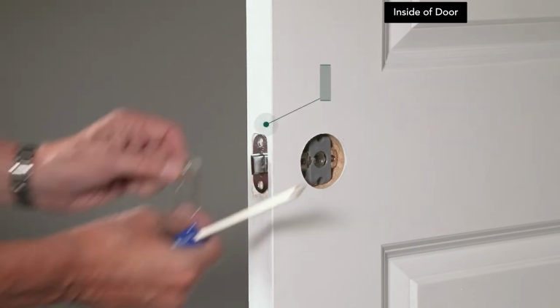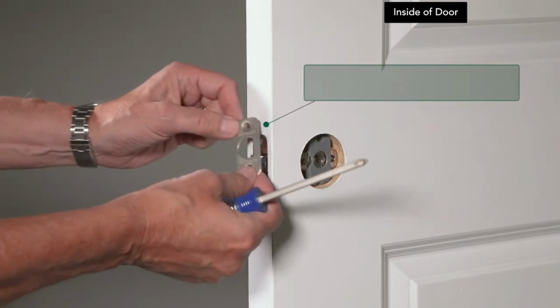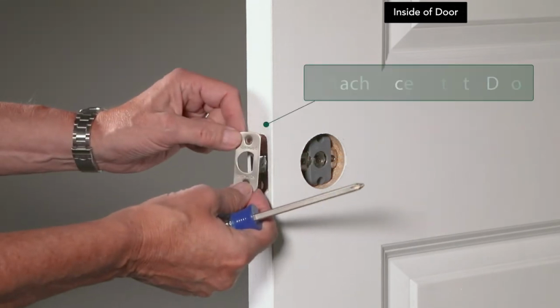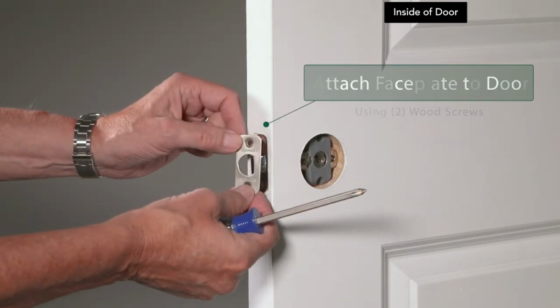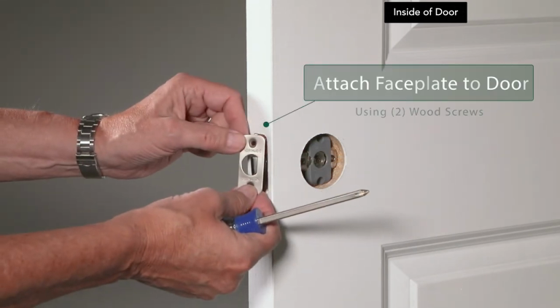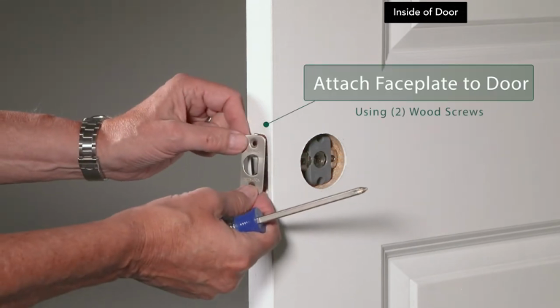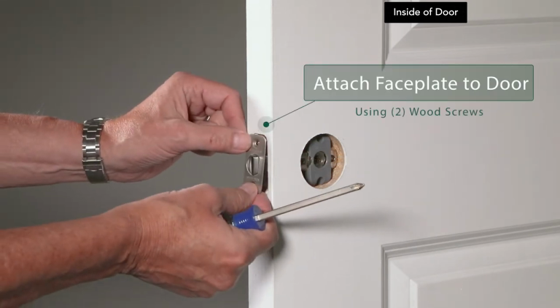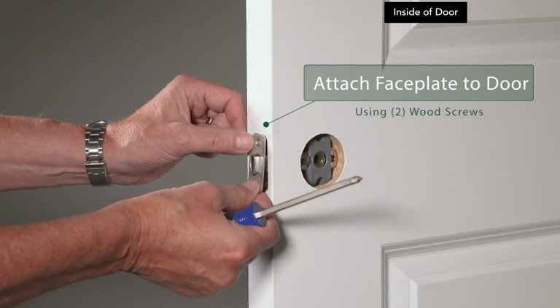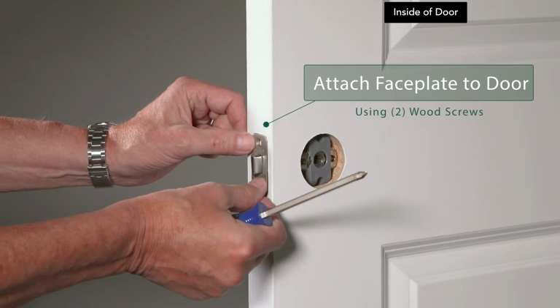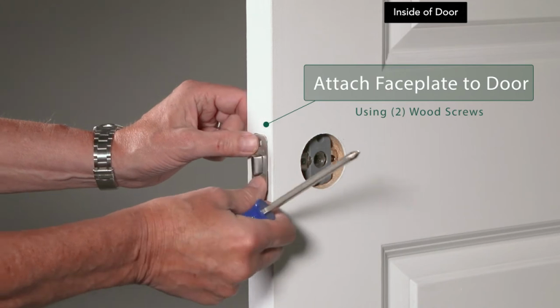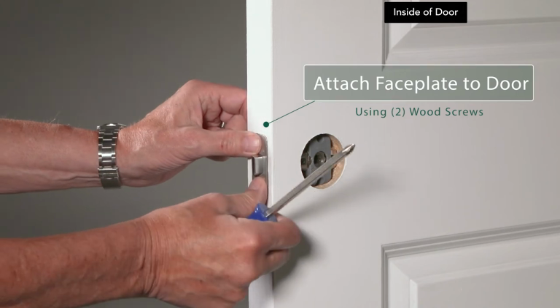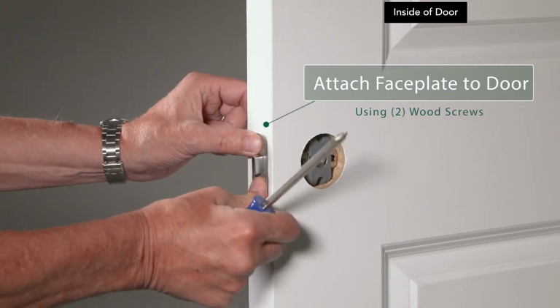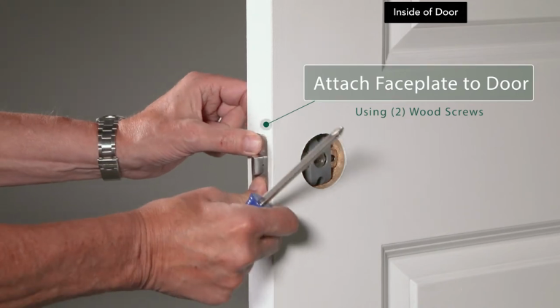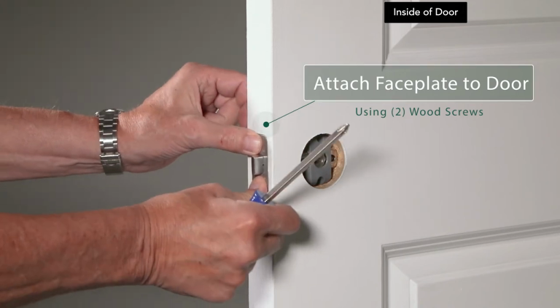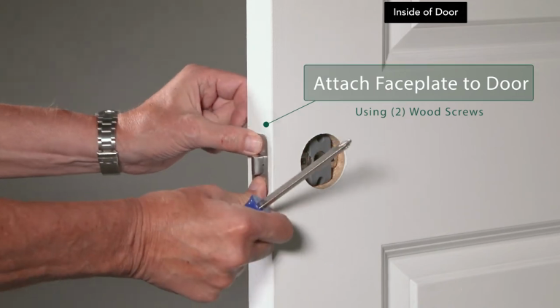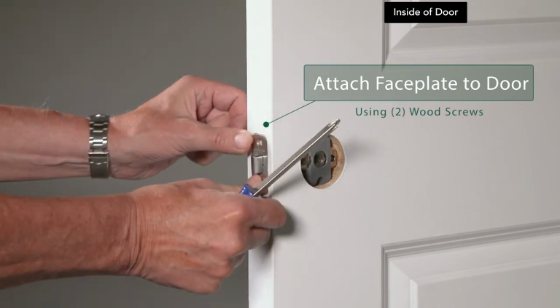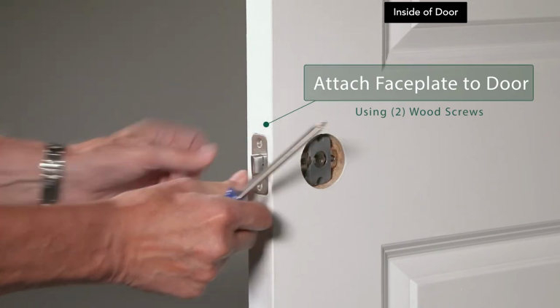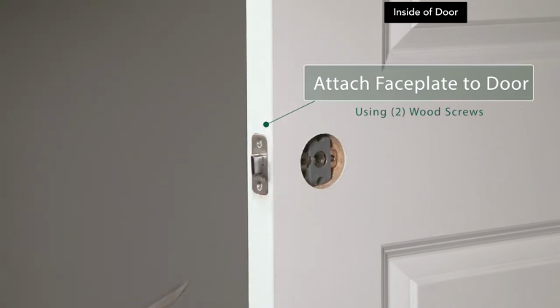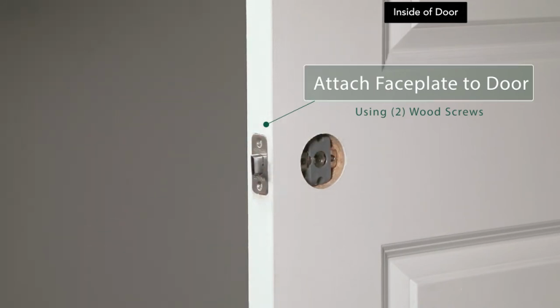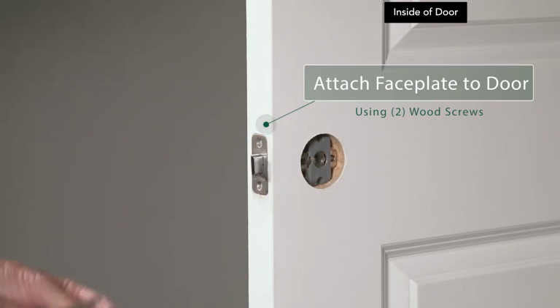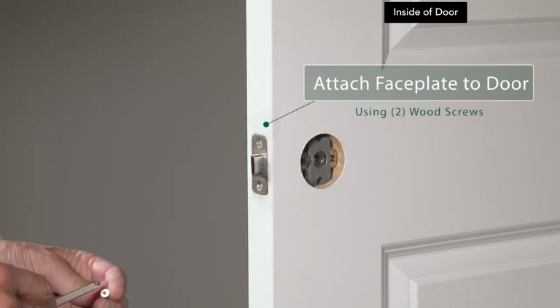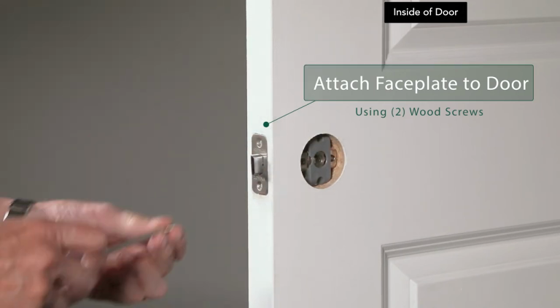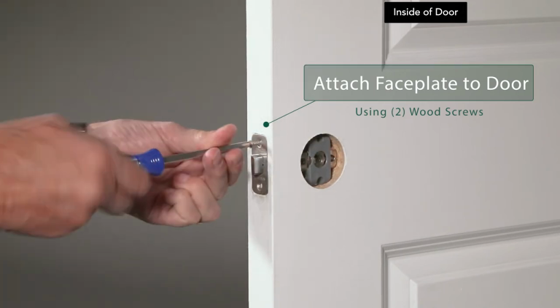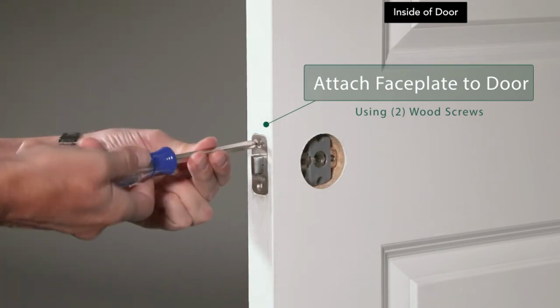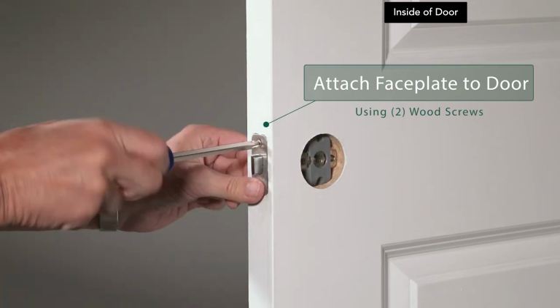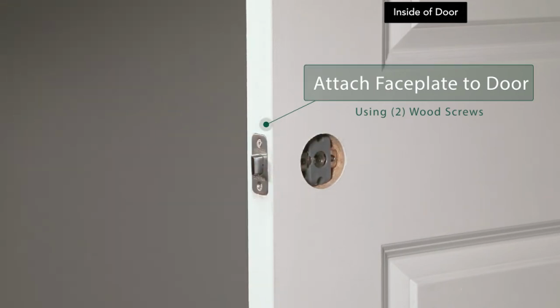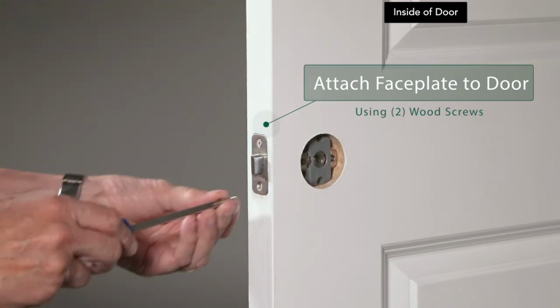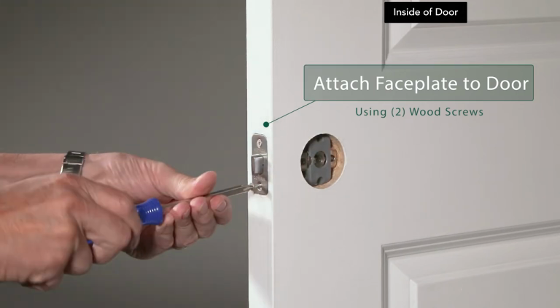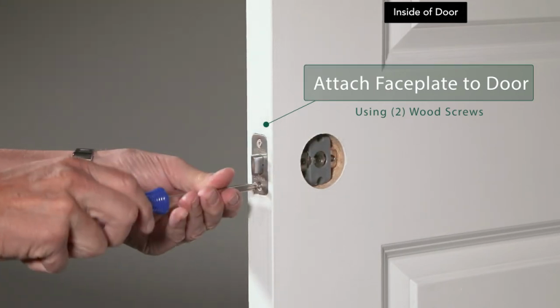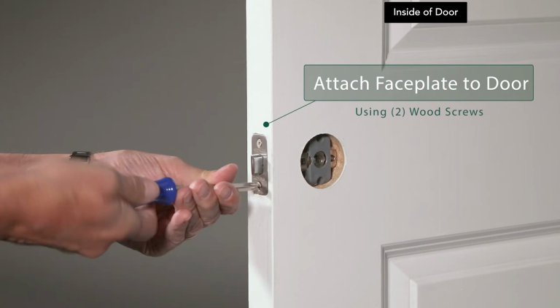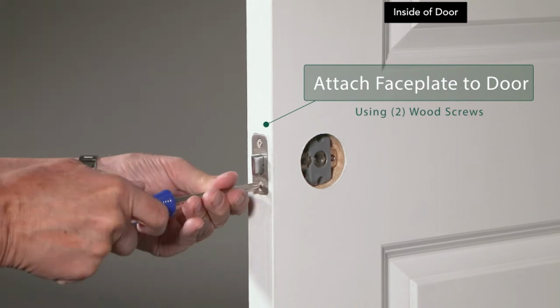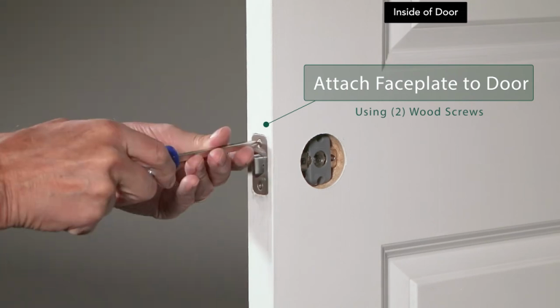Place the face plate over the latch tongue on the edge of the door. Use the provided wood screws to attach the face plate to the door.